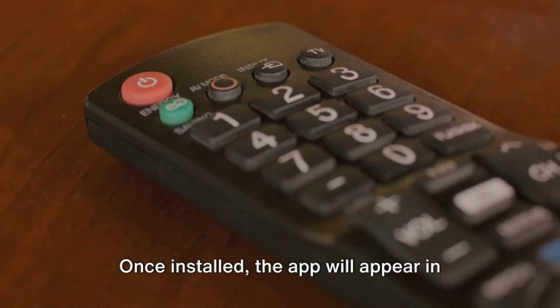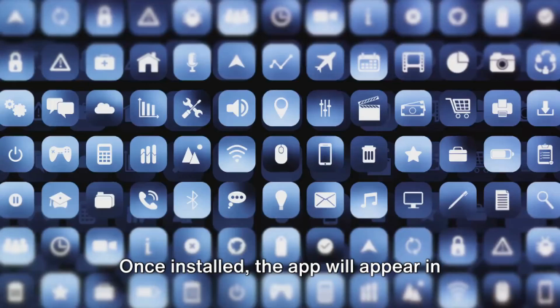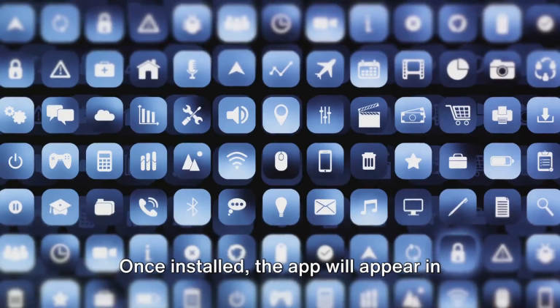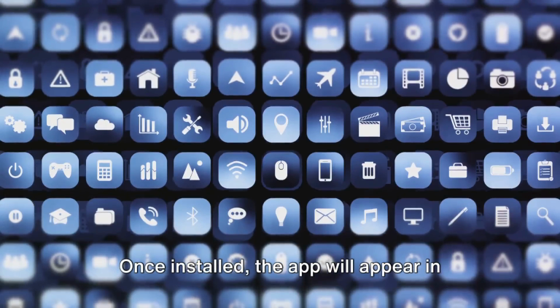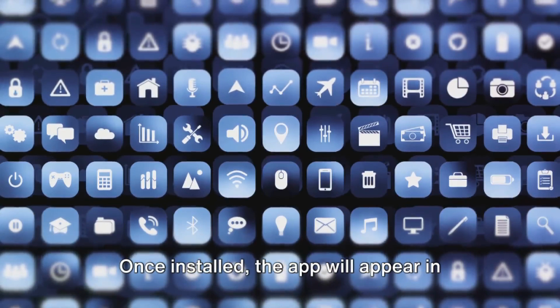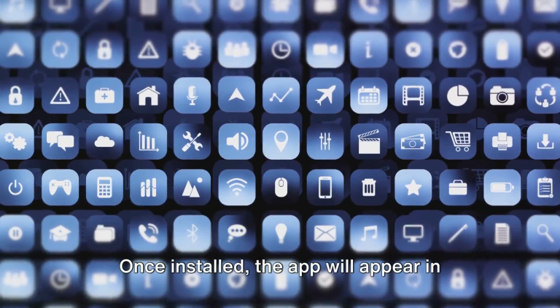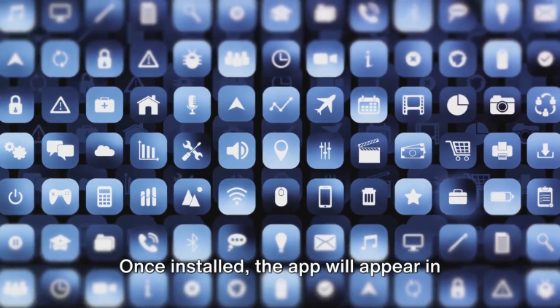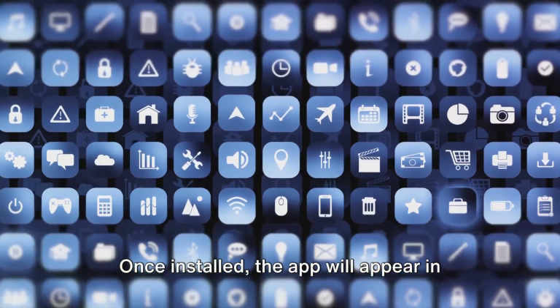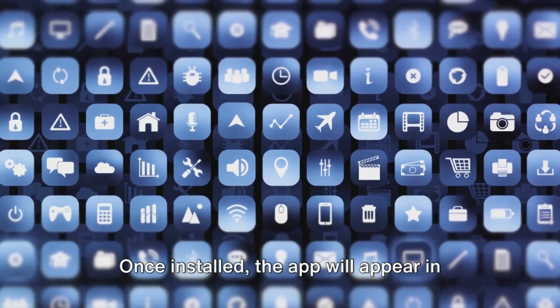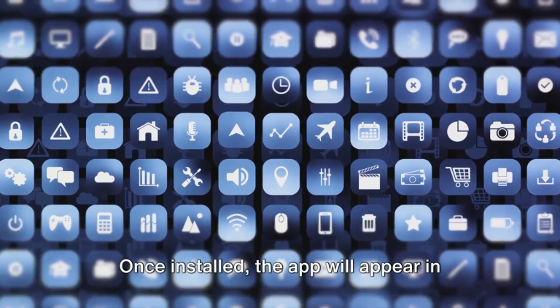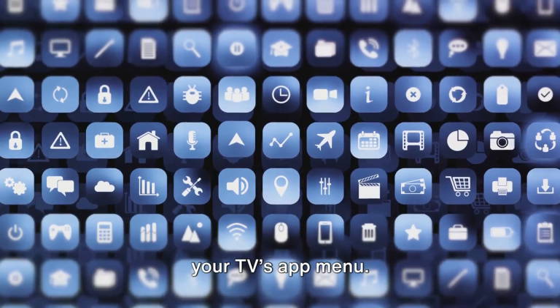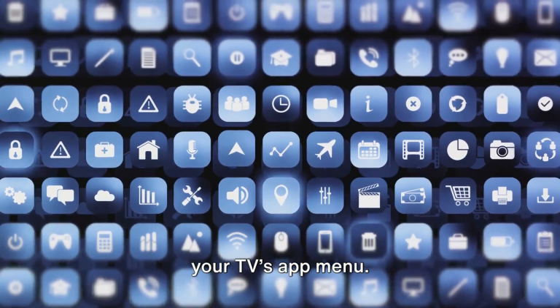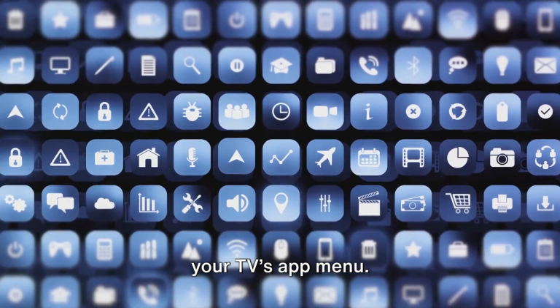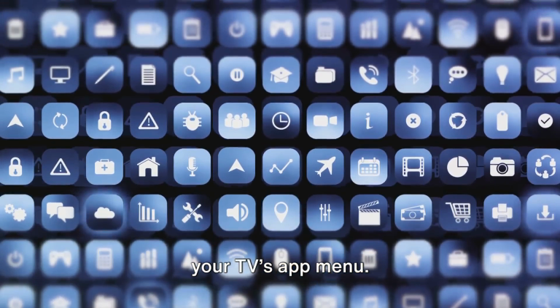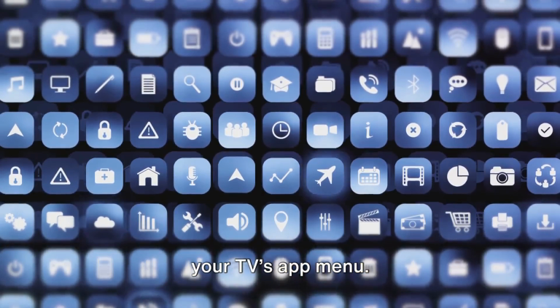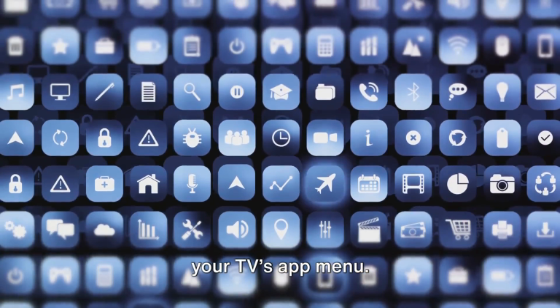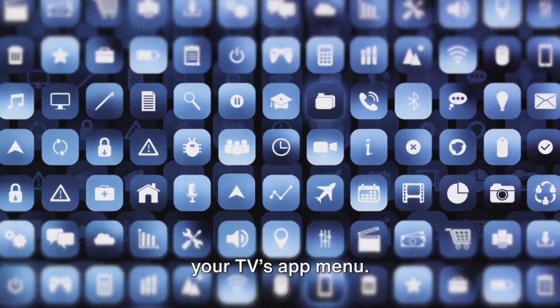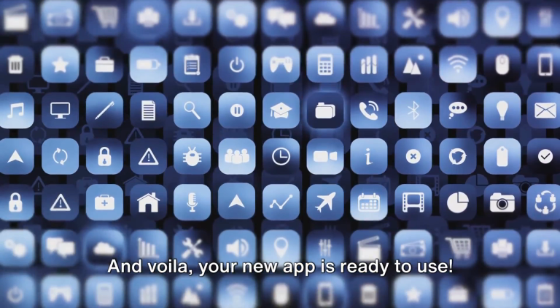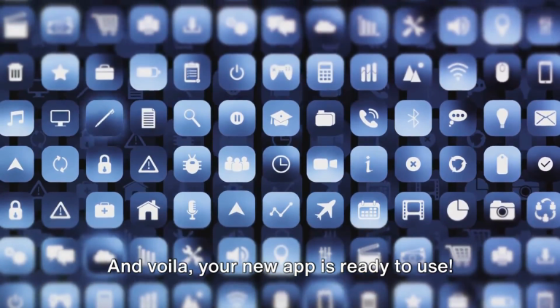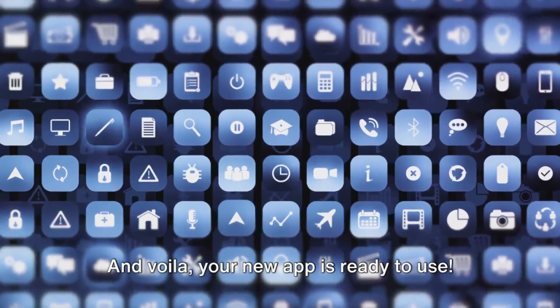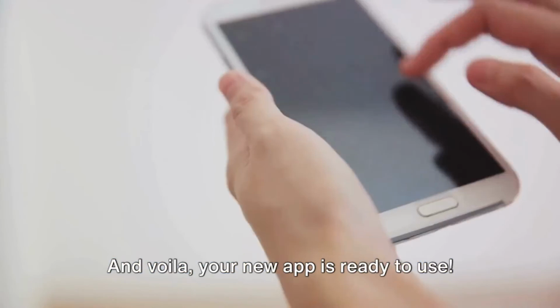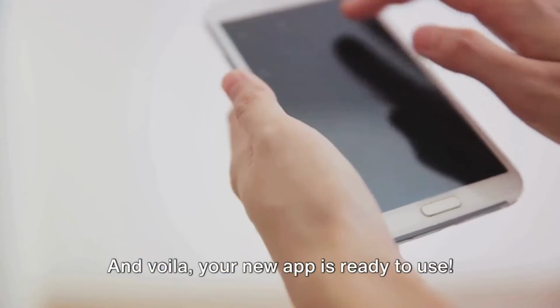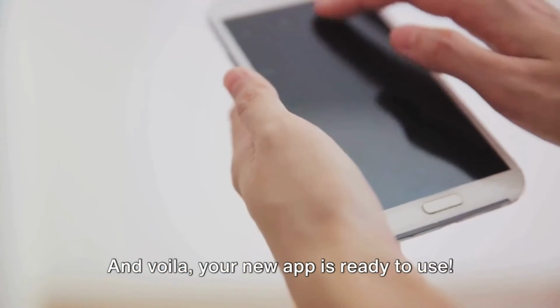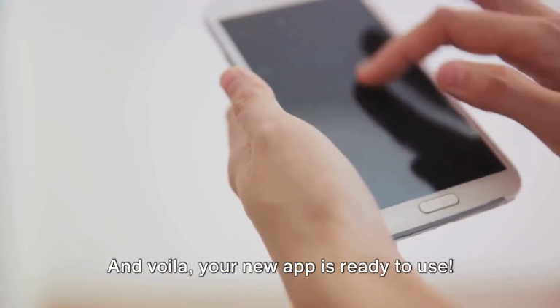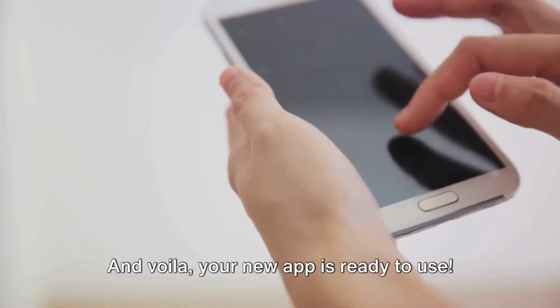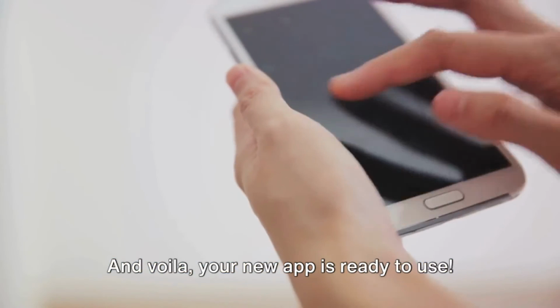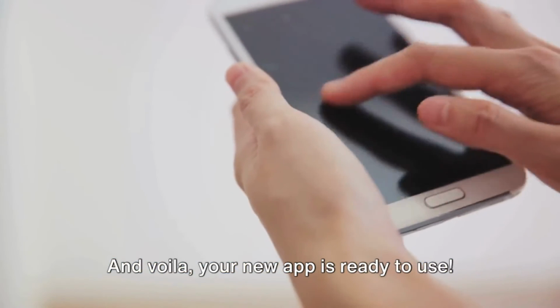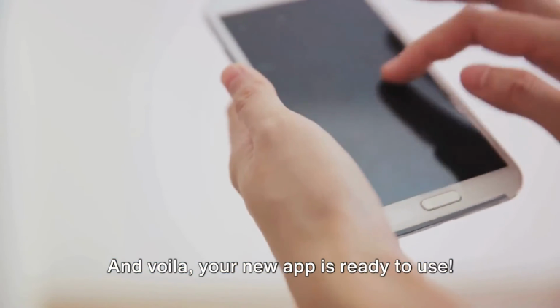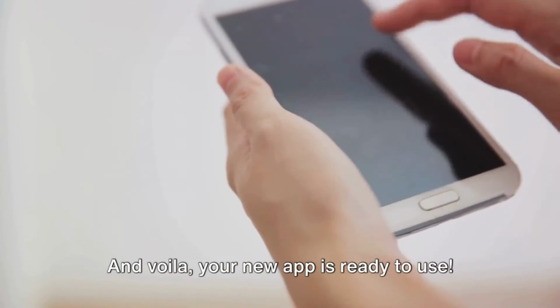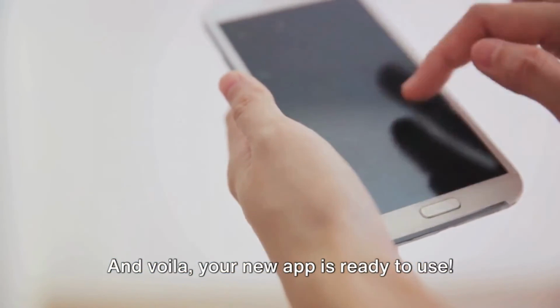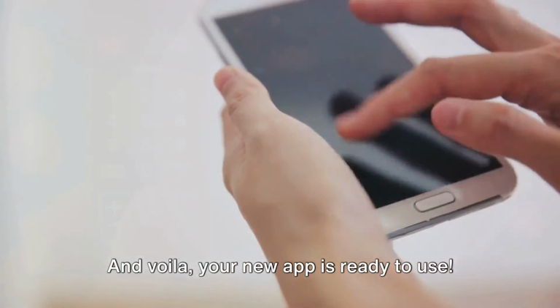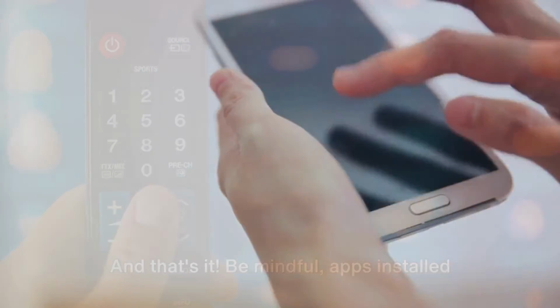Once installed, the app will appear in your TV's app menu. And voila, your new app is ready to use.